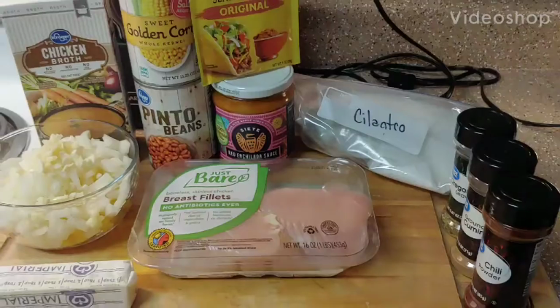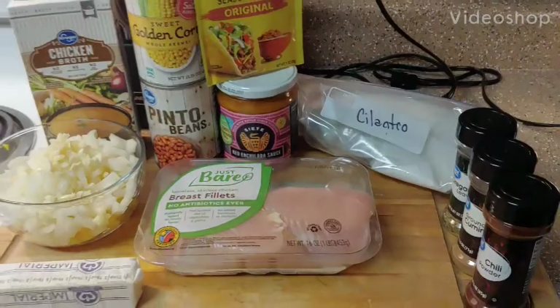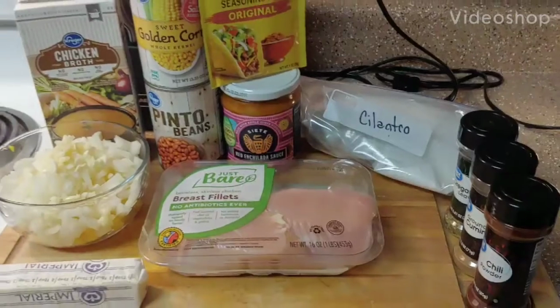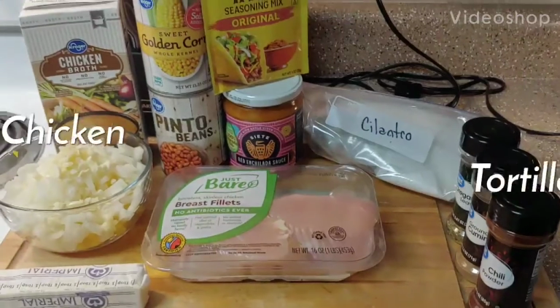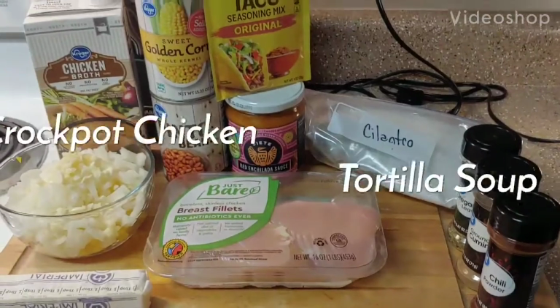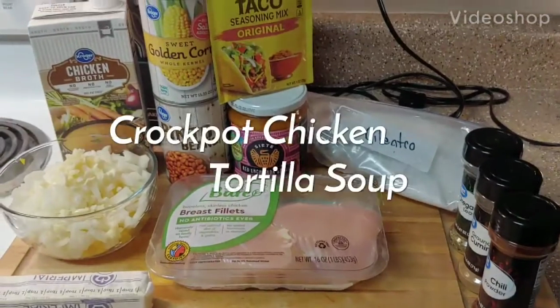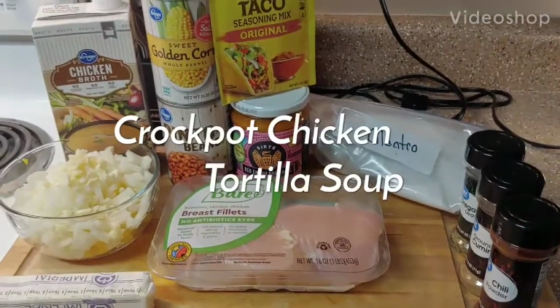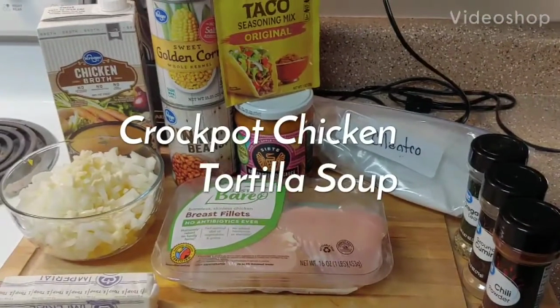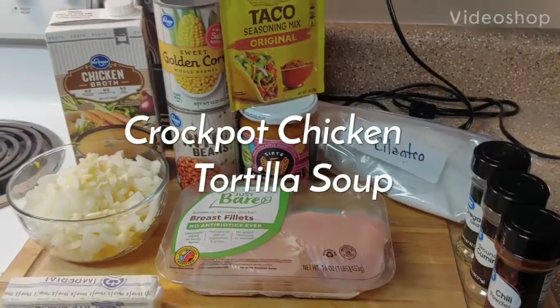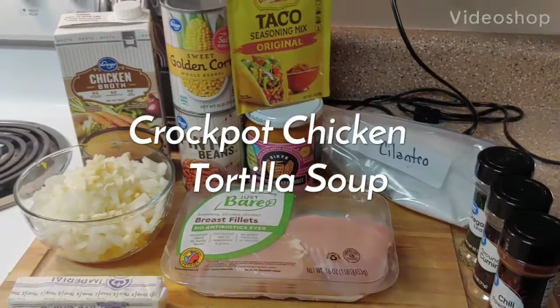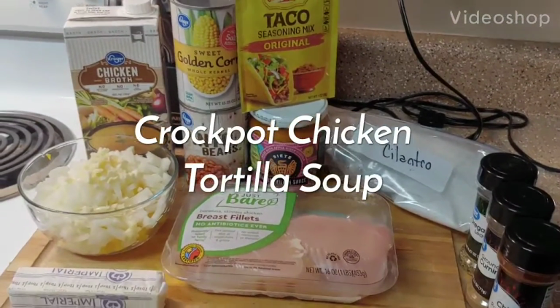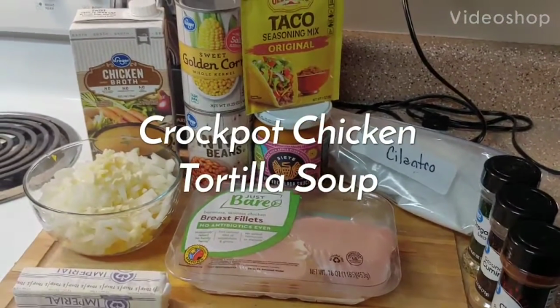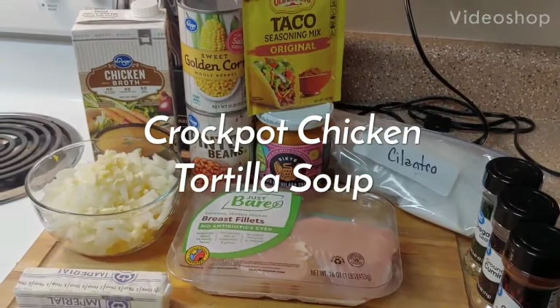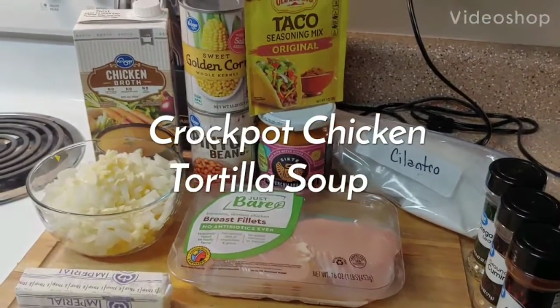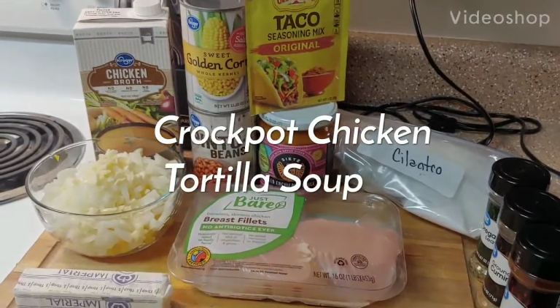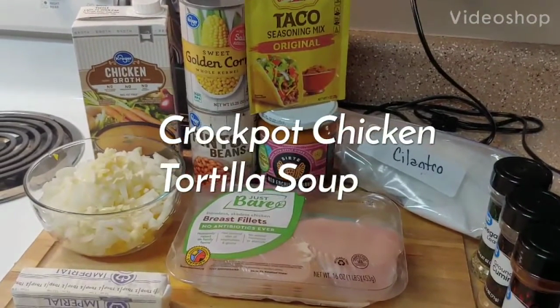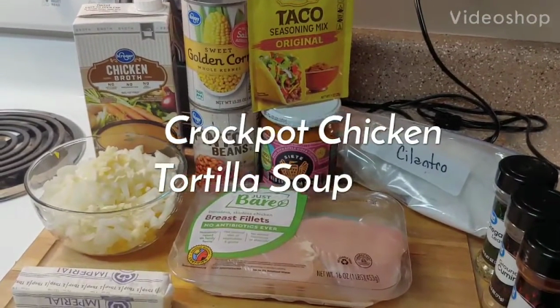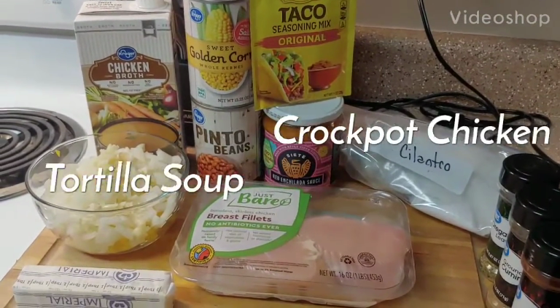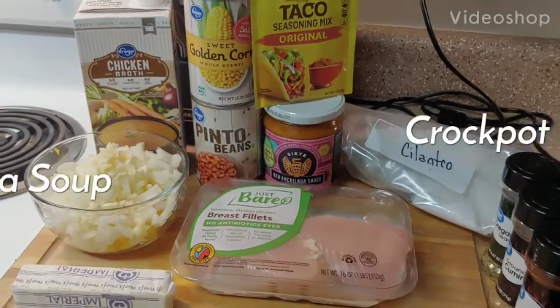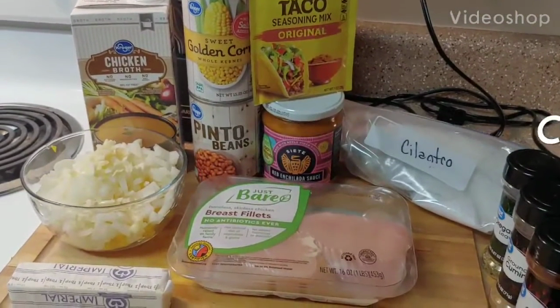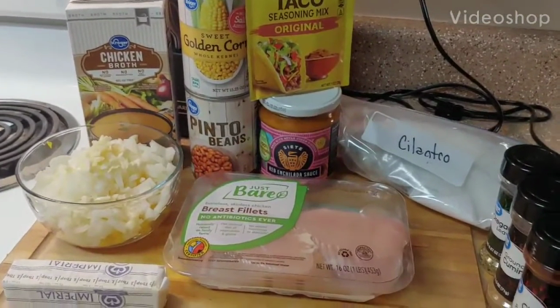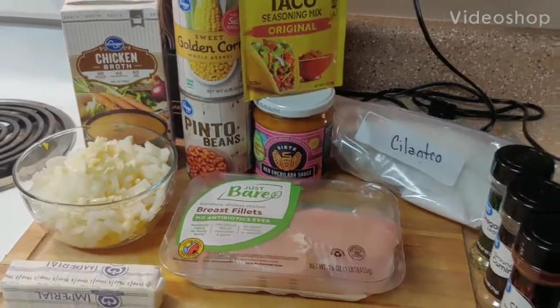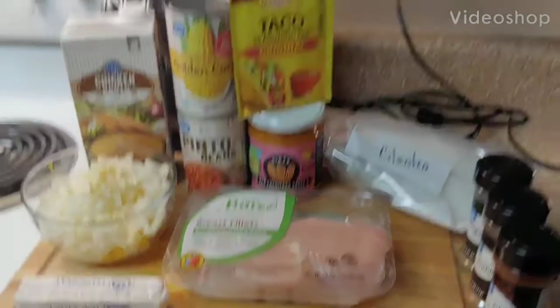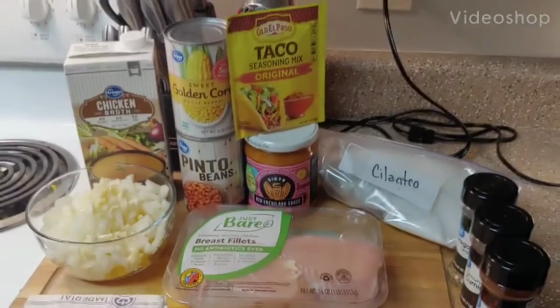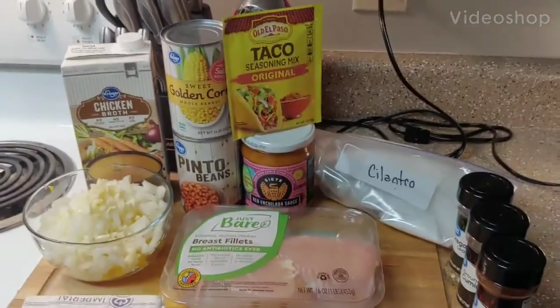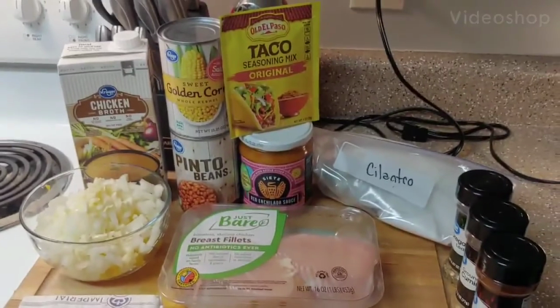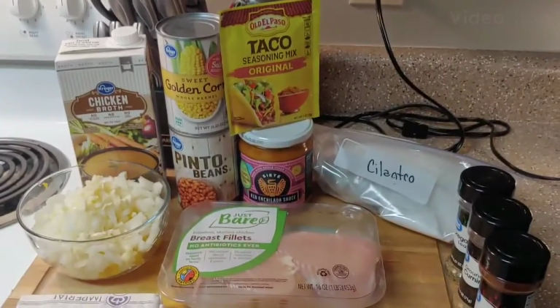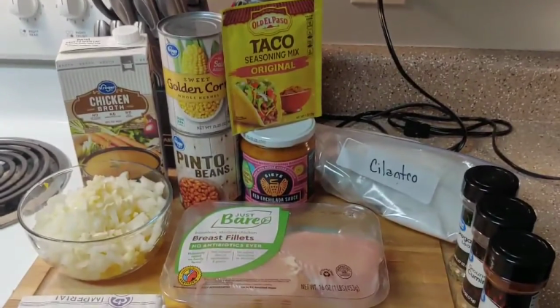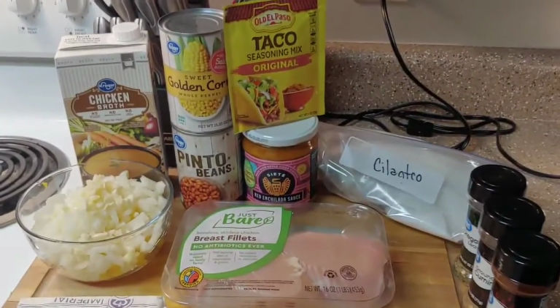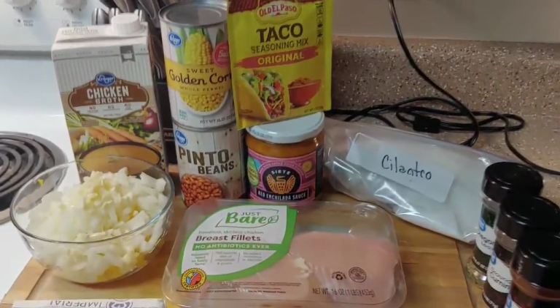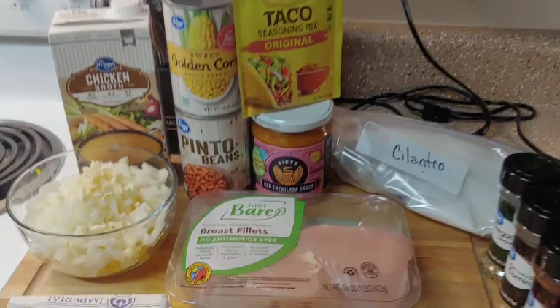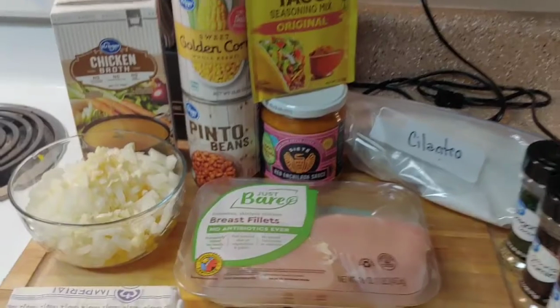Today we are making chicken tortilla soup in a crock pot, and here is everything you need.